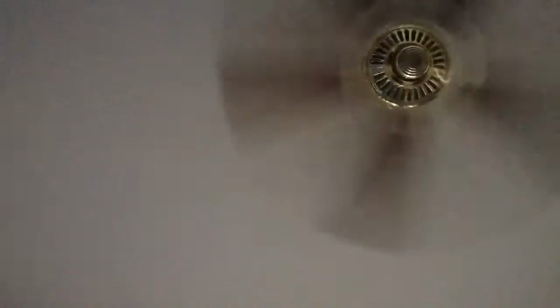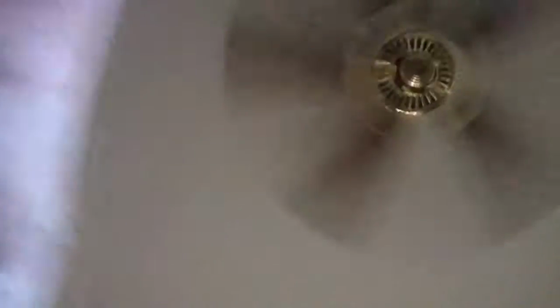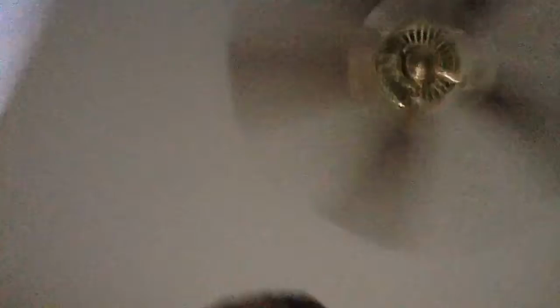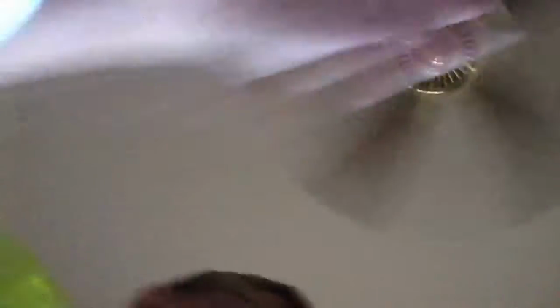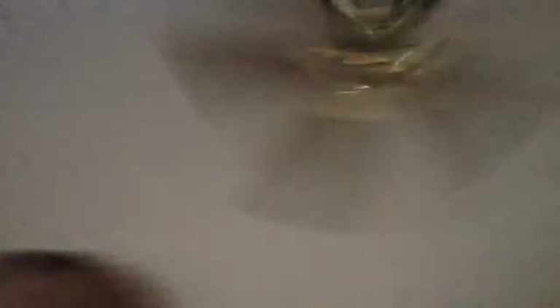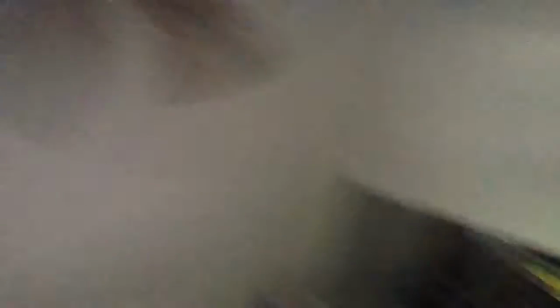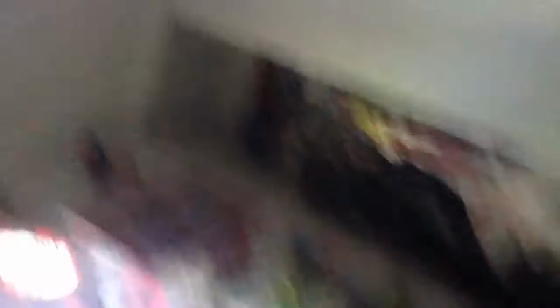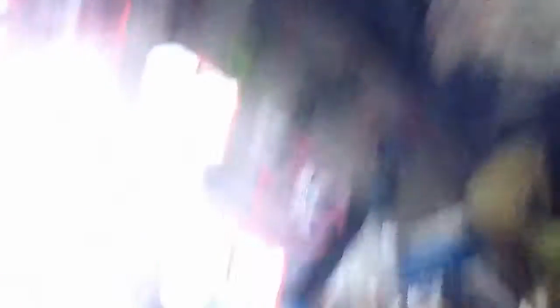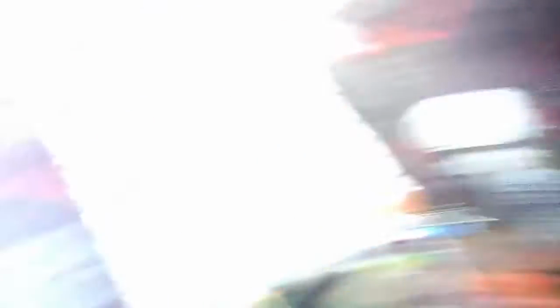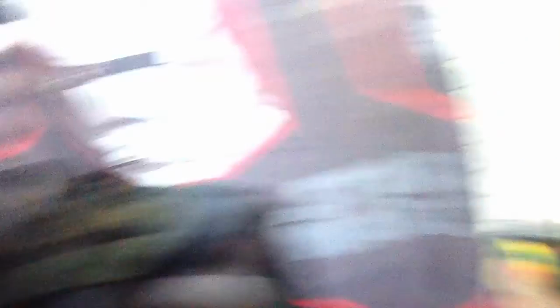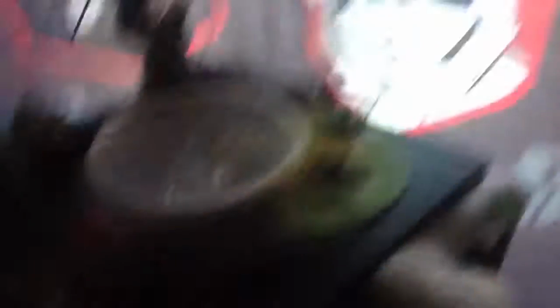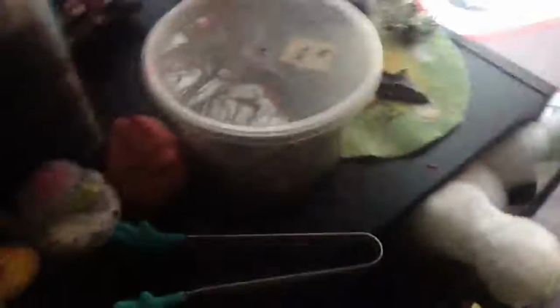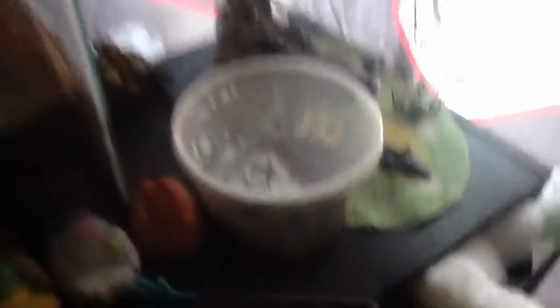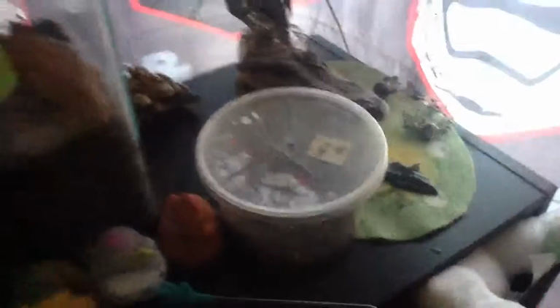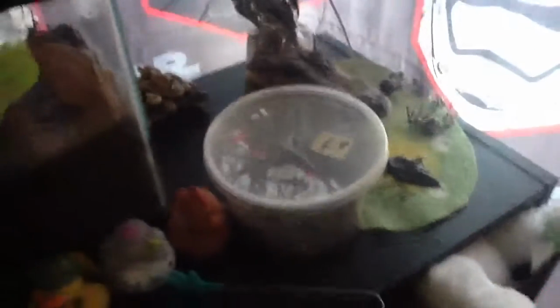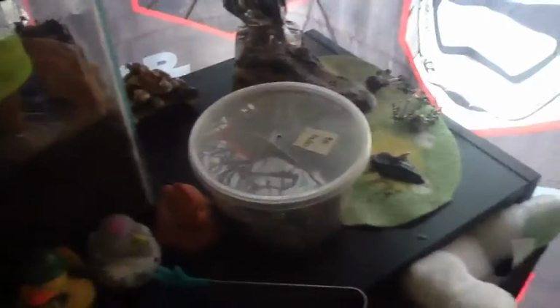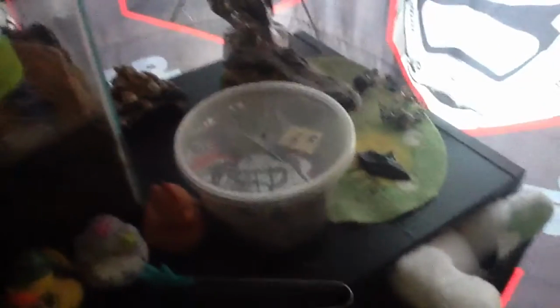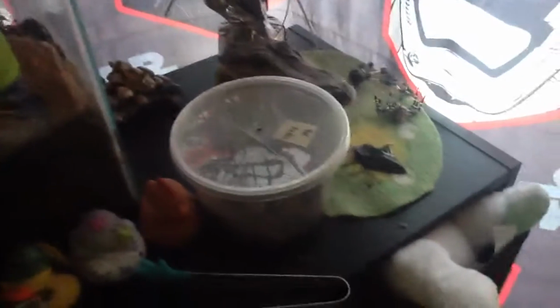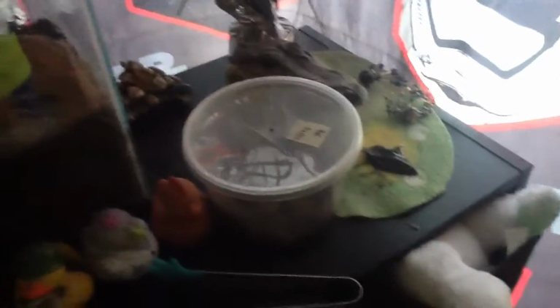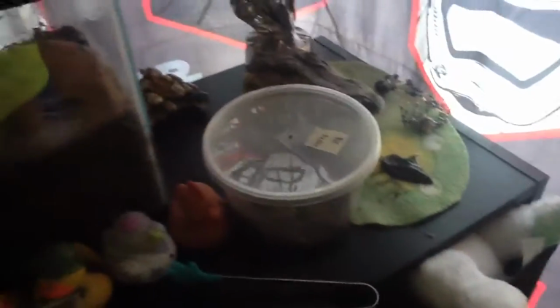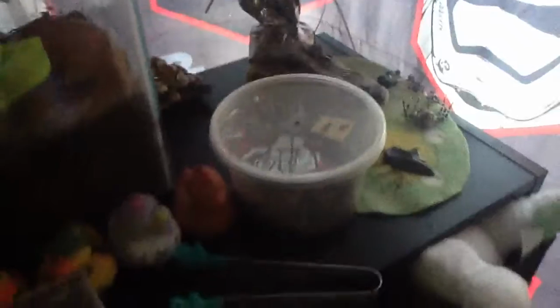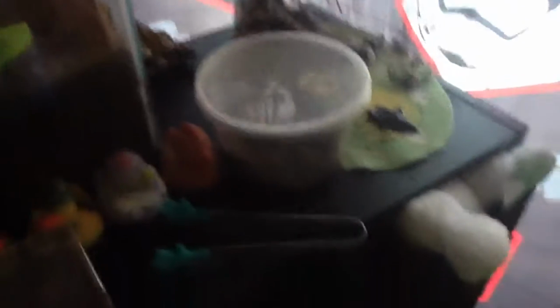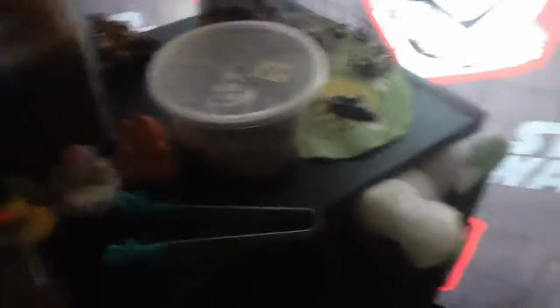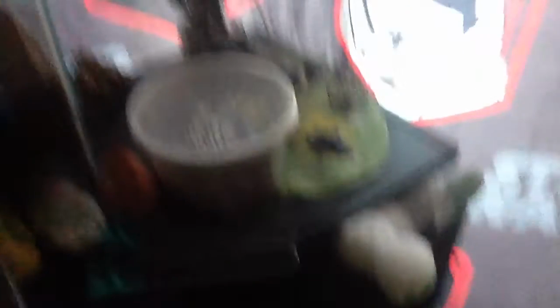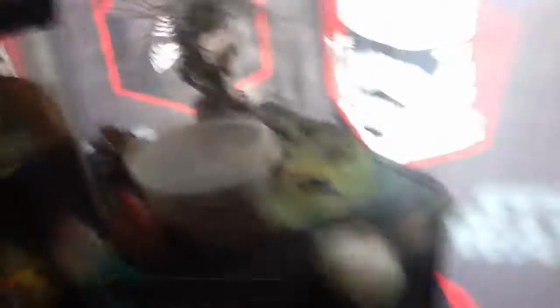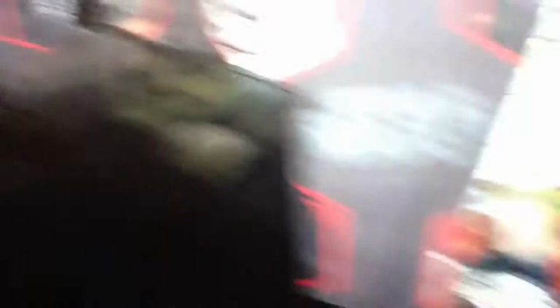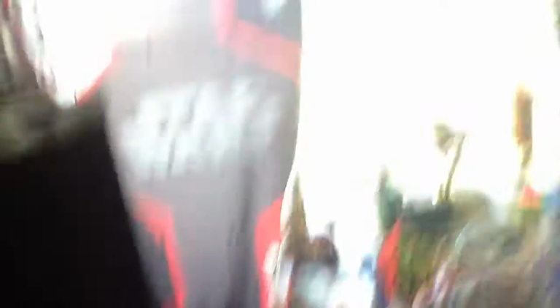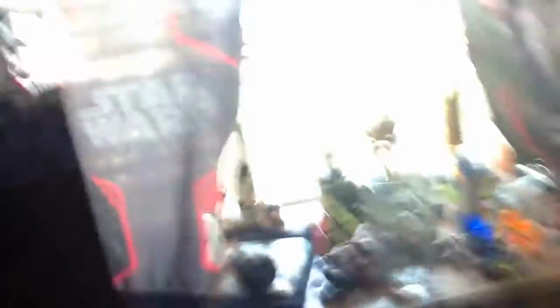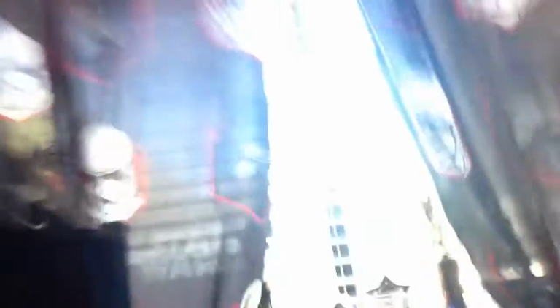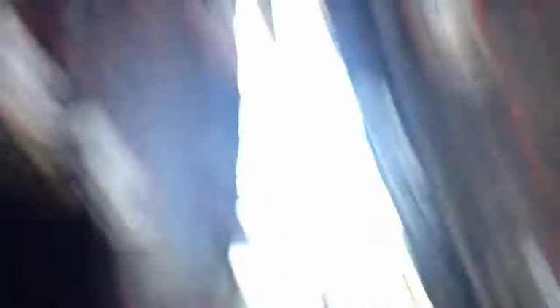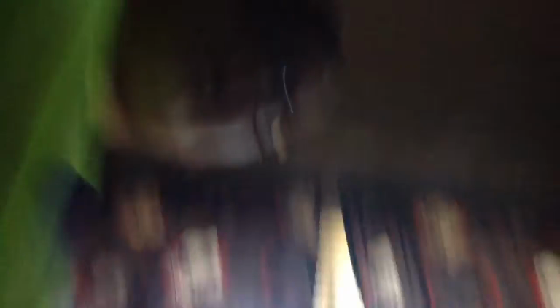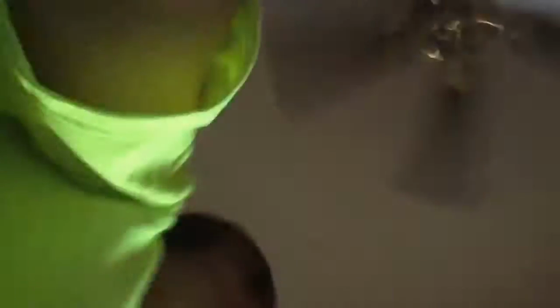Let me show you the container. It's right here, and I will be getting it out in a second.